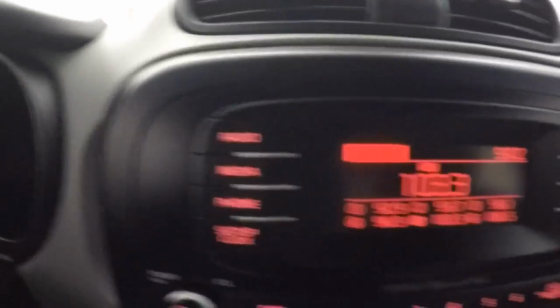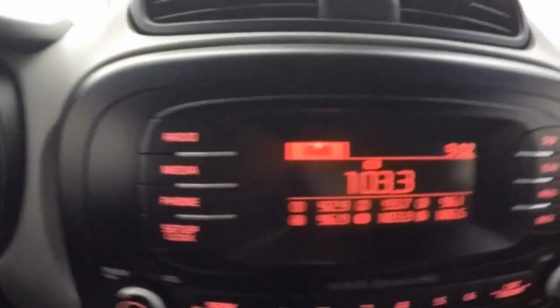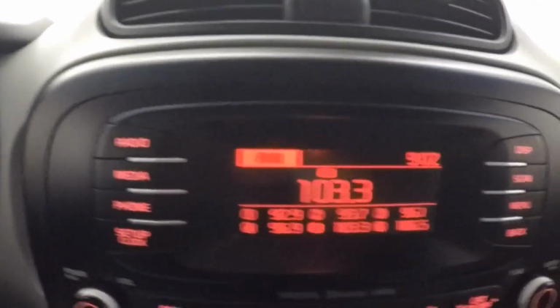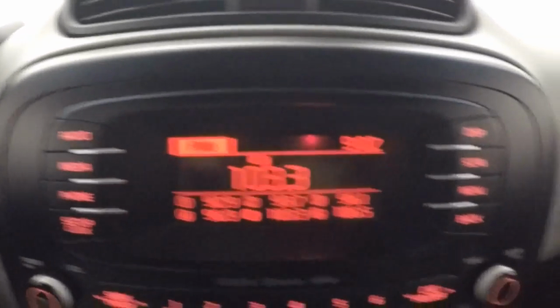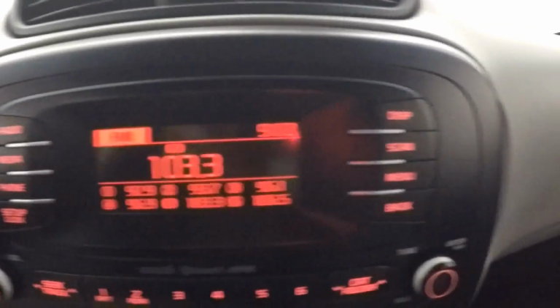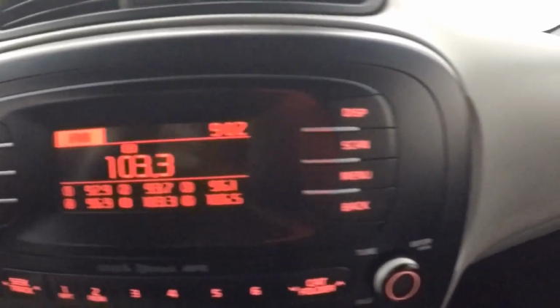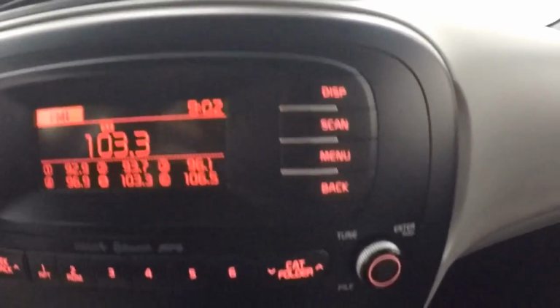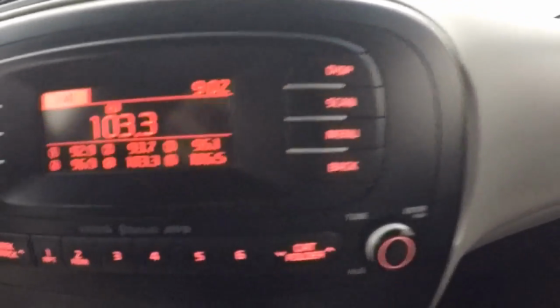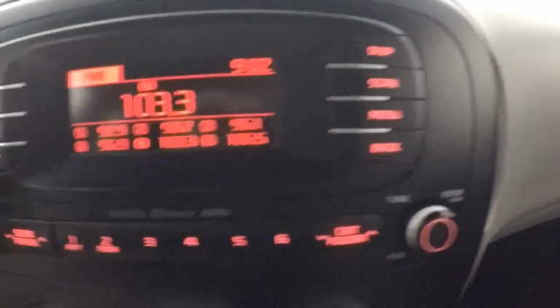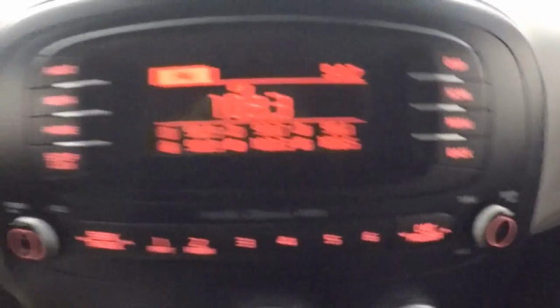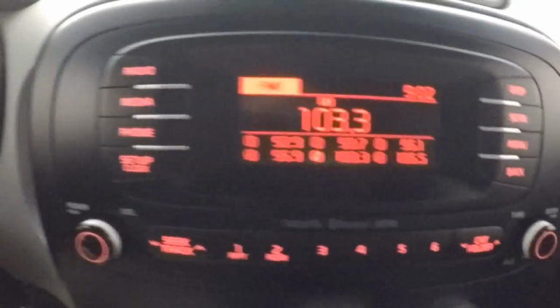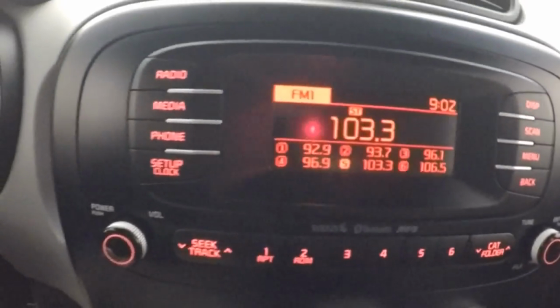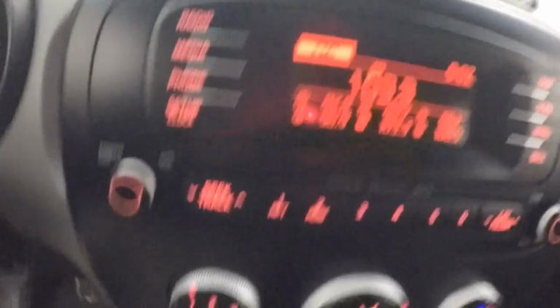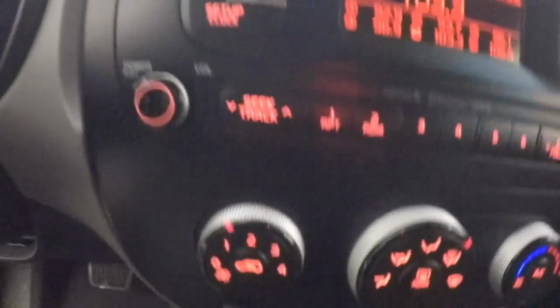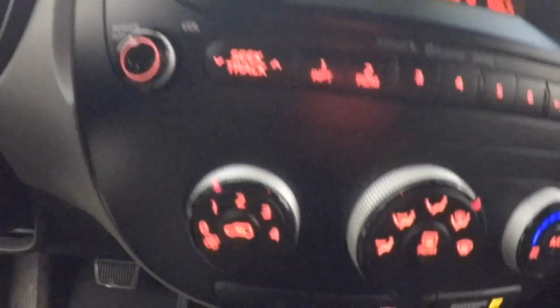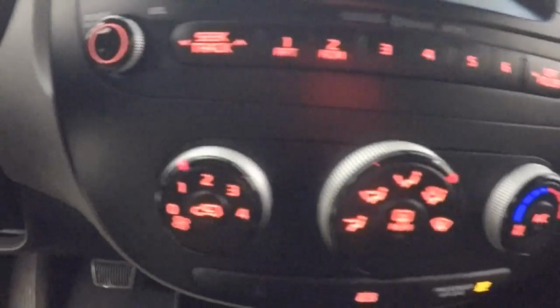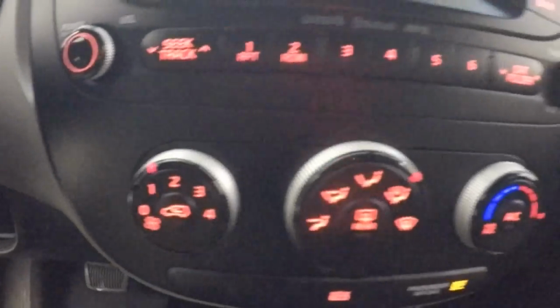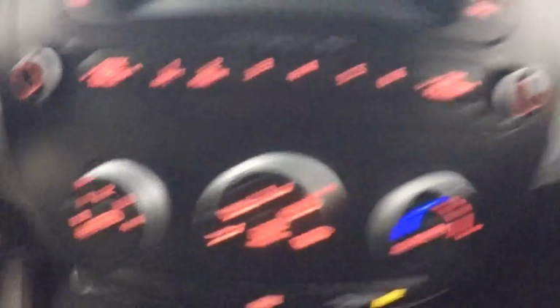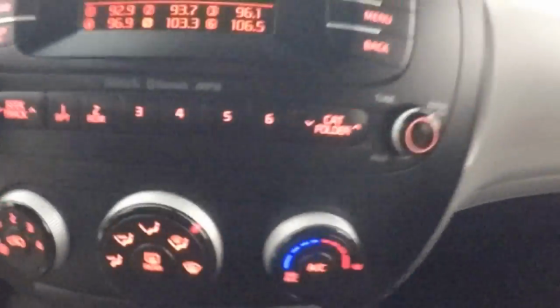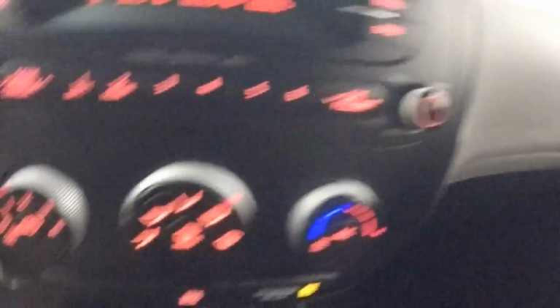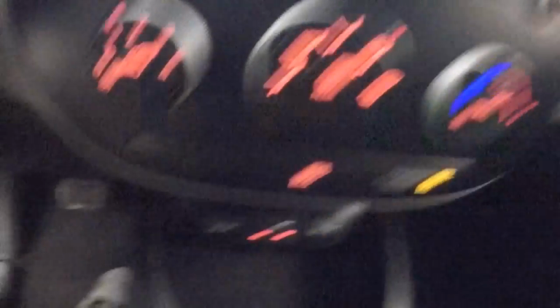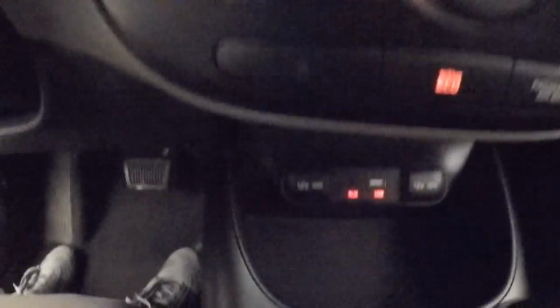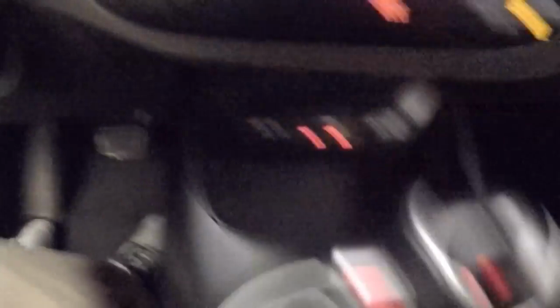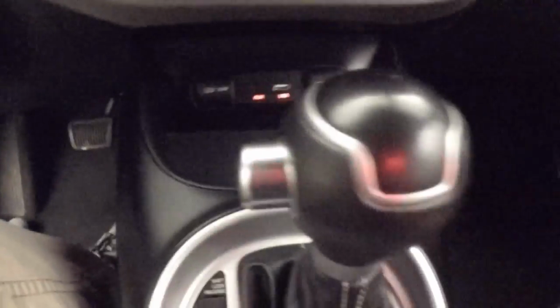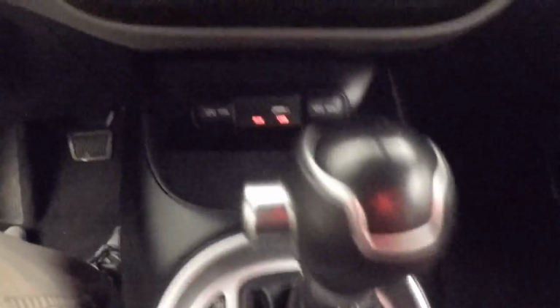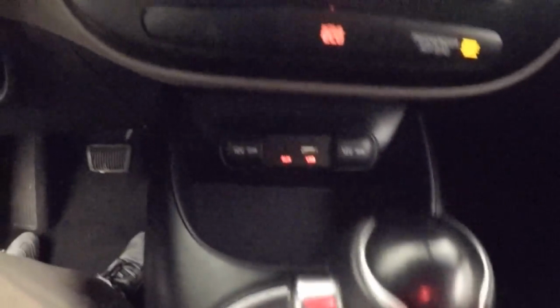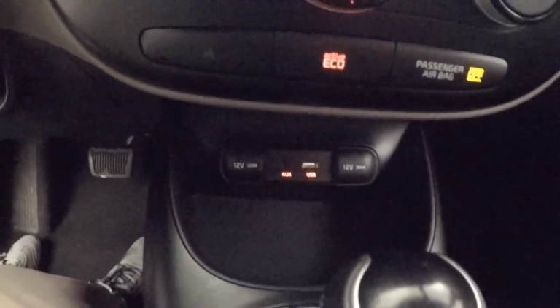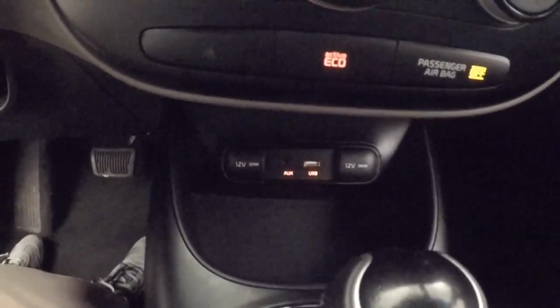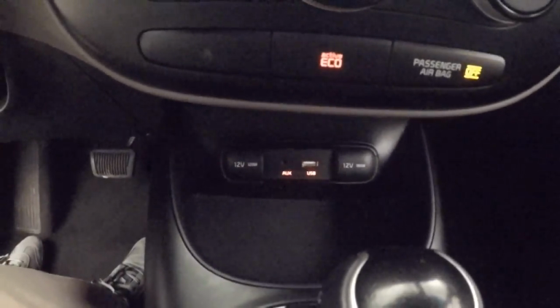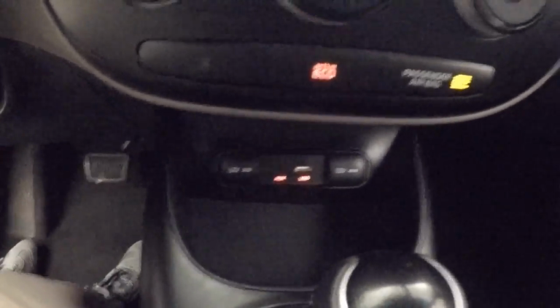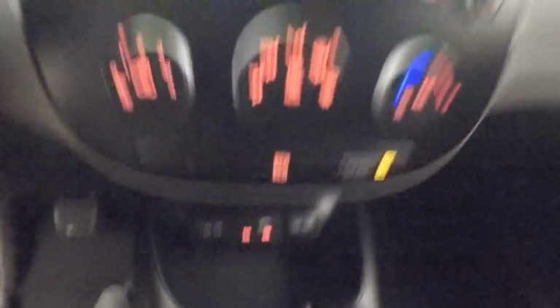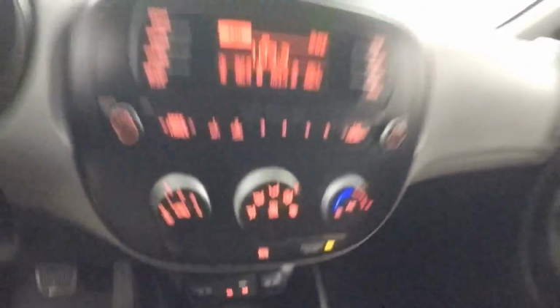There are stereo controls in your normal place over here, those are climate control, auxiliary and USB ports down there.